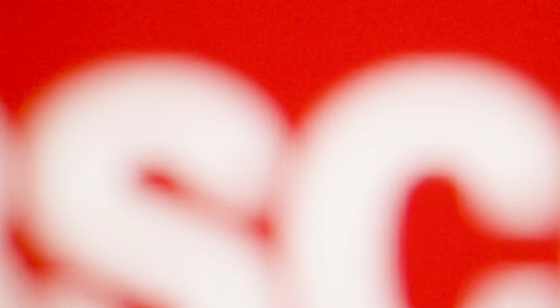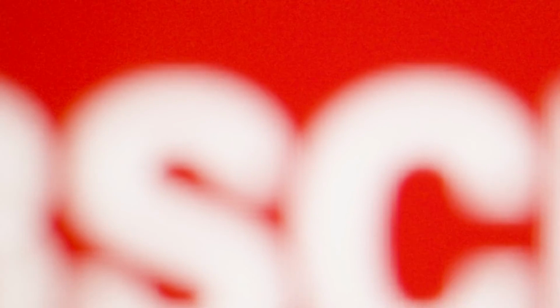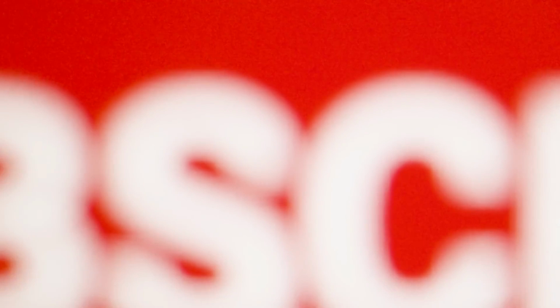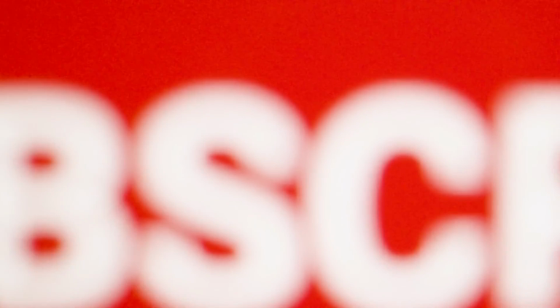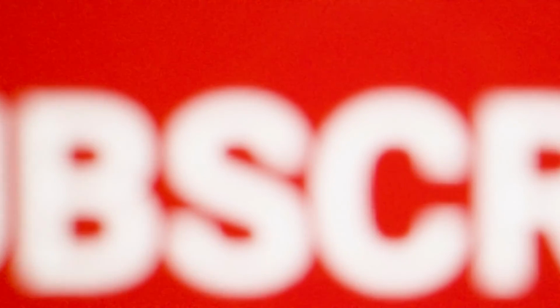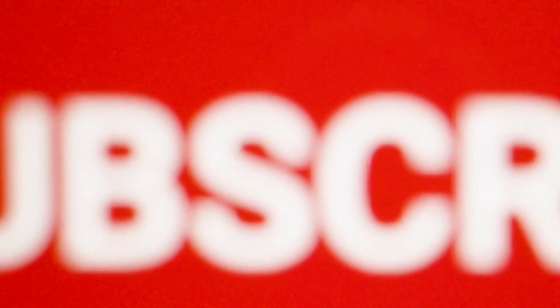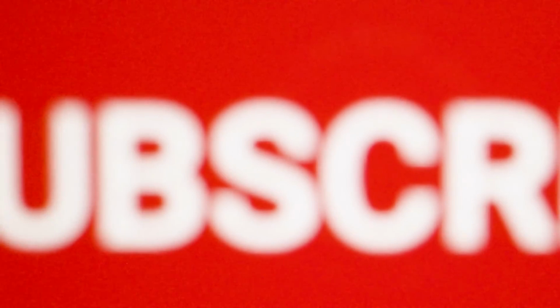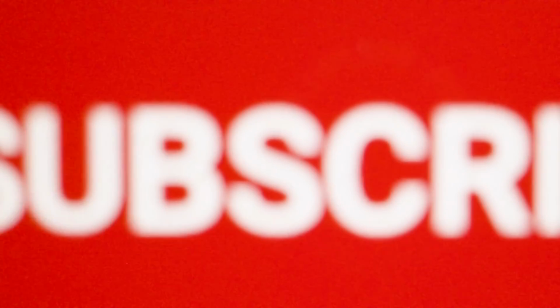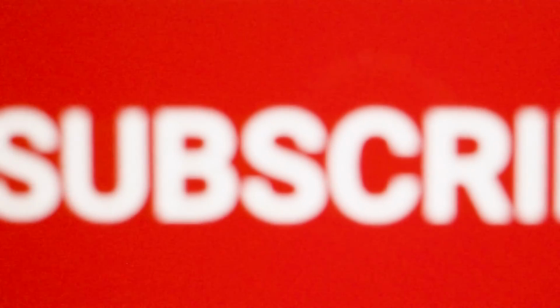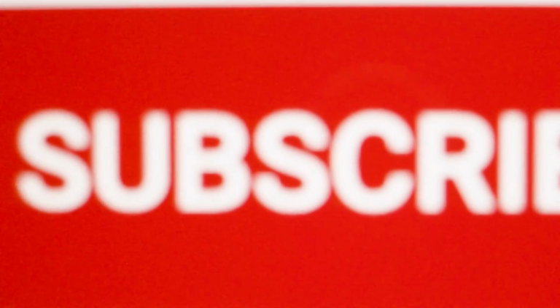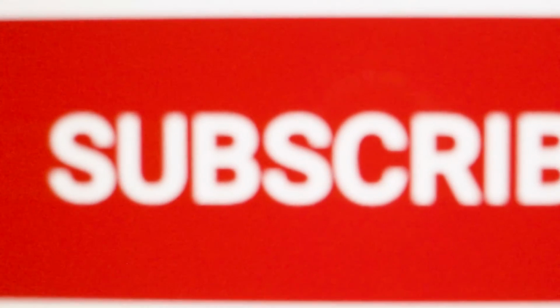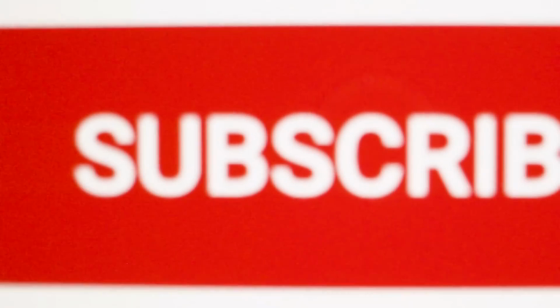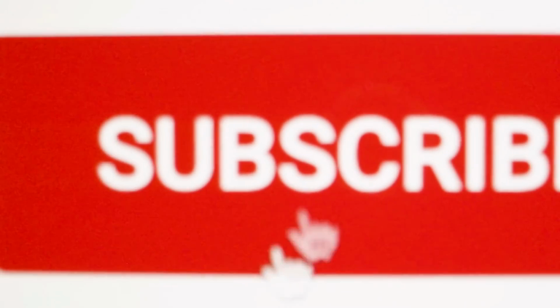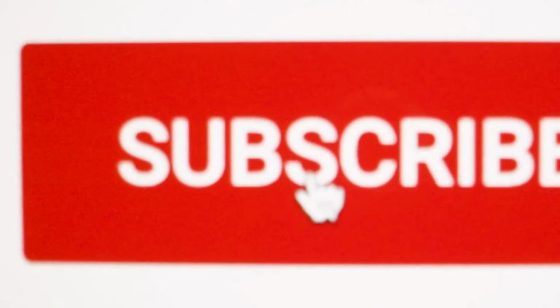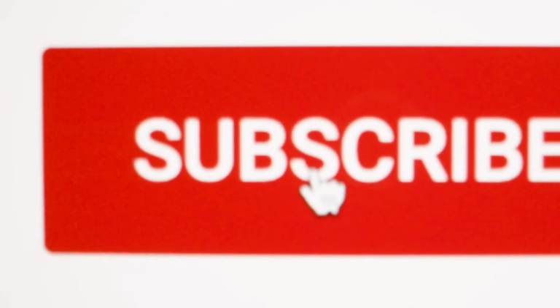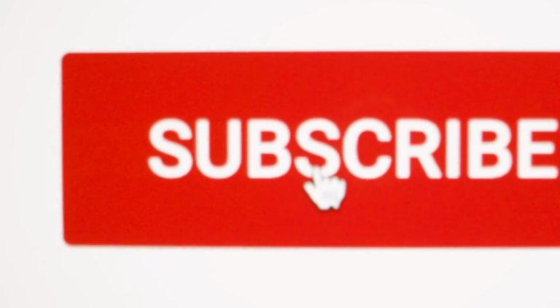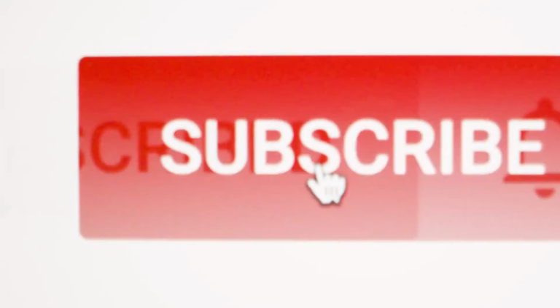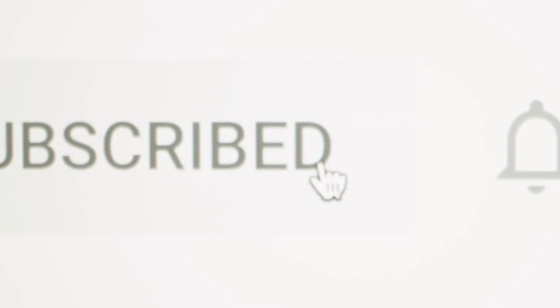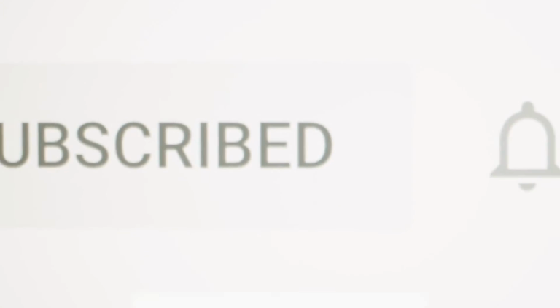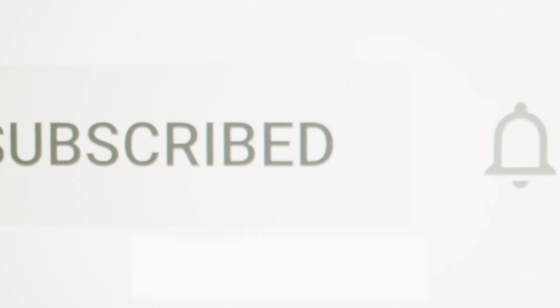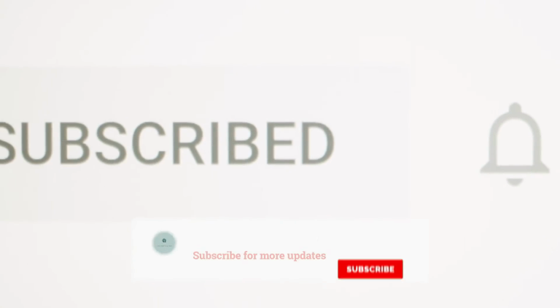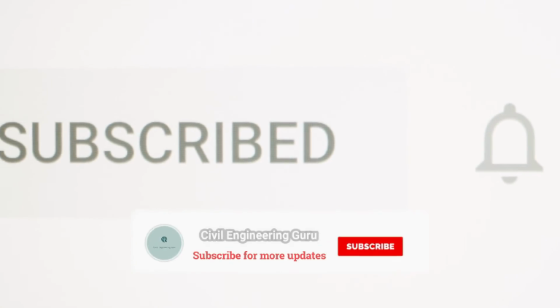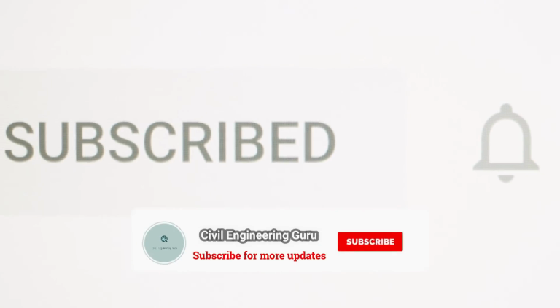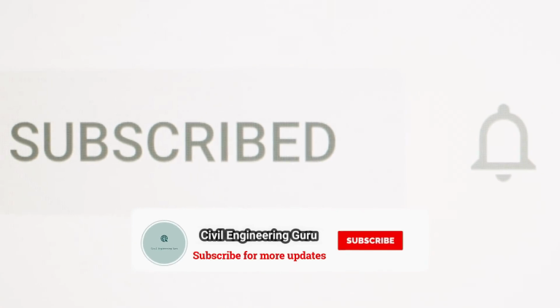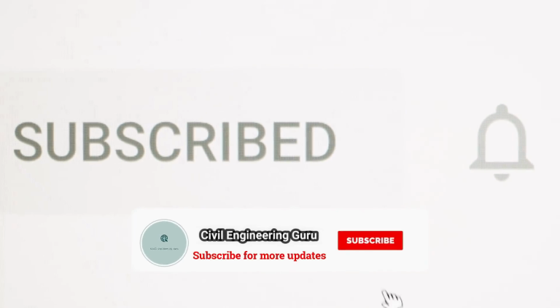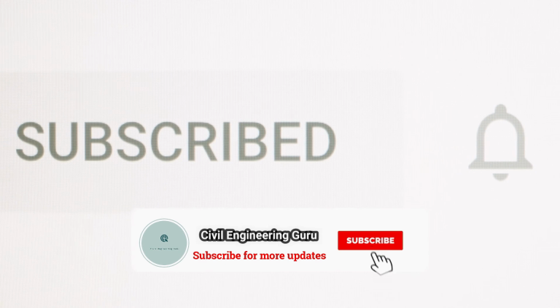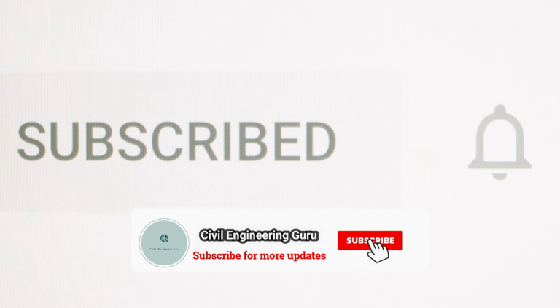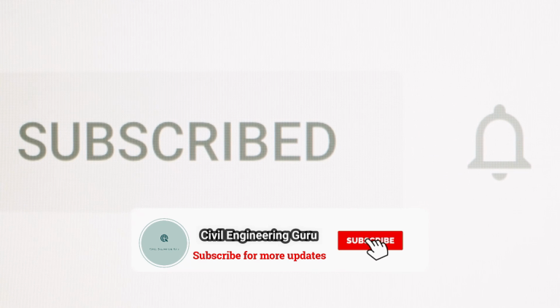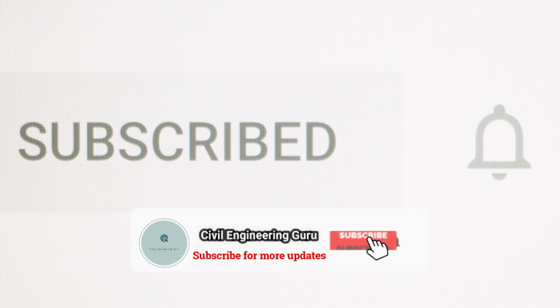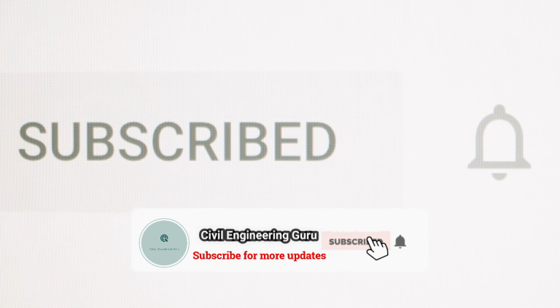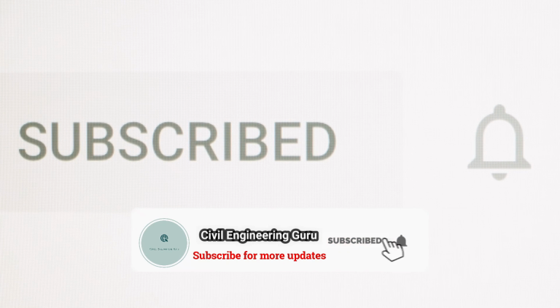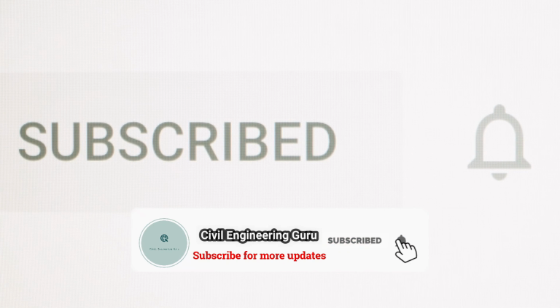If you enjoyed our video today, then like and share it, and subscribe to our channel.